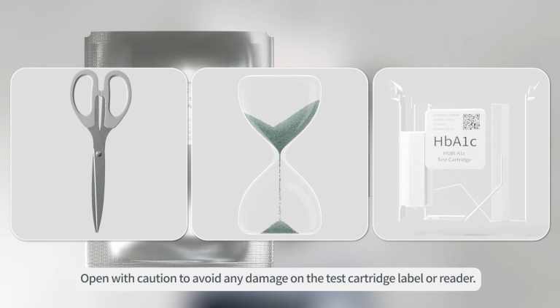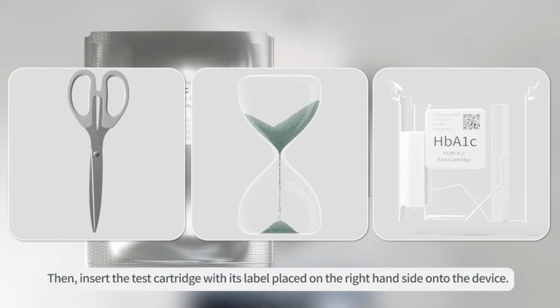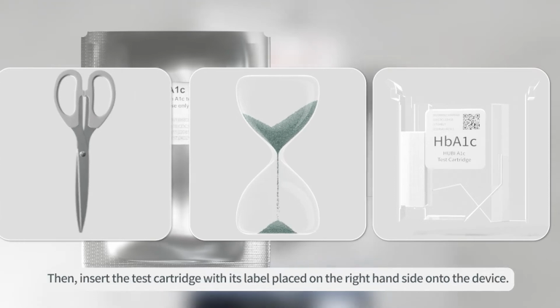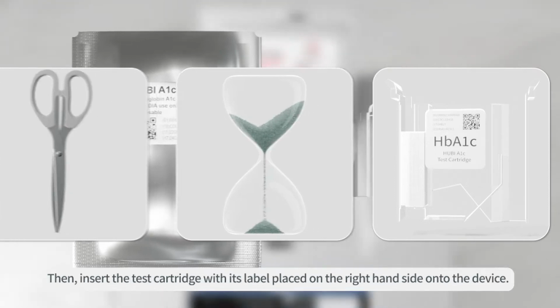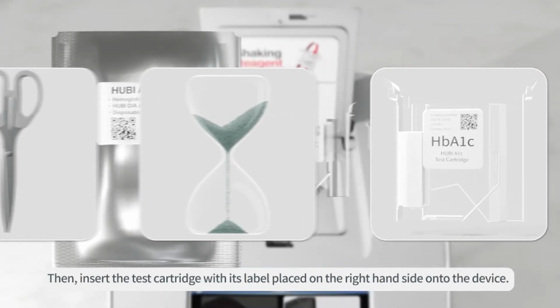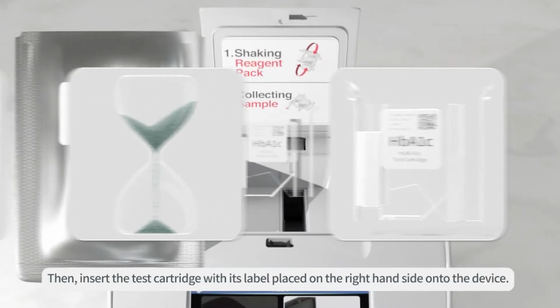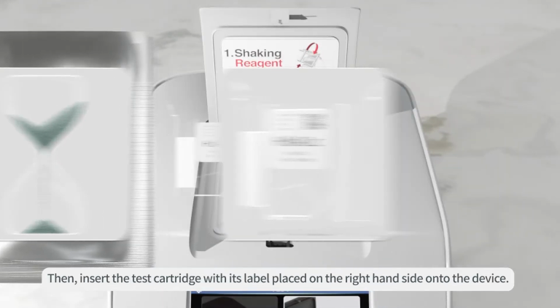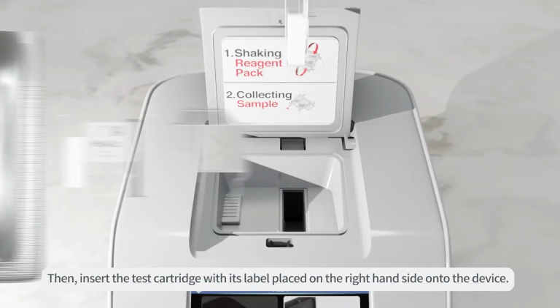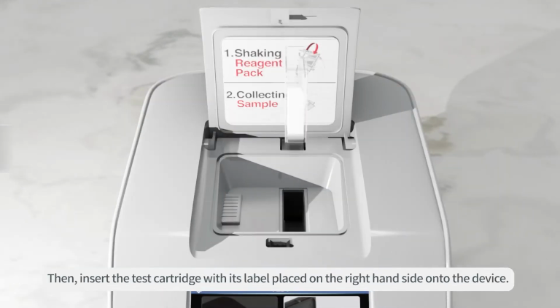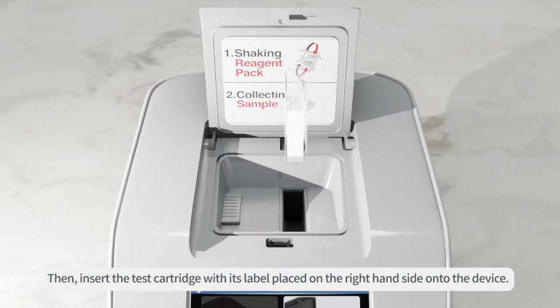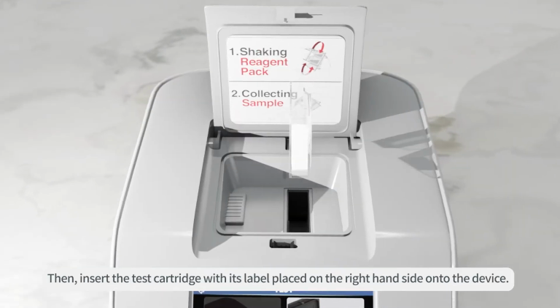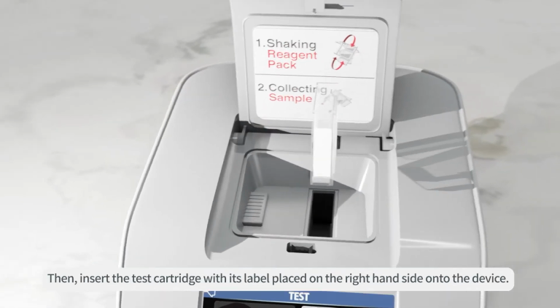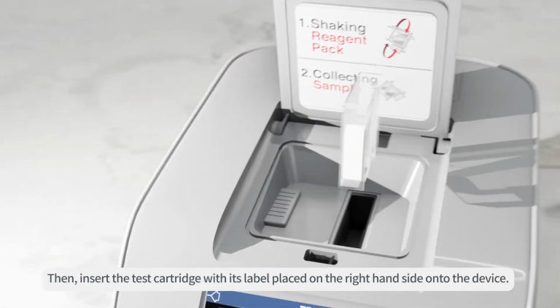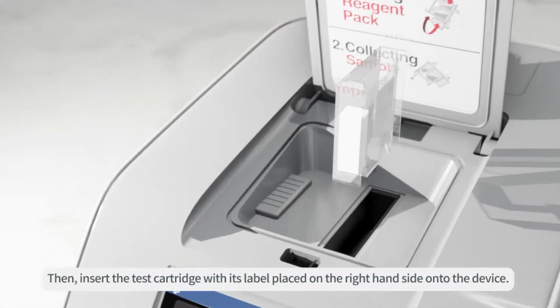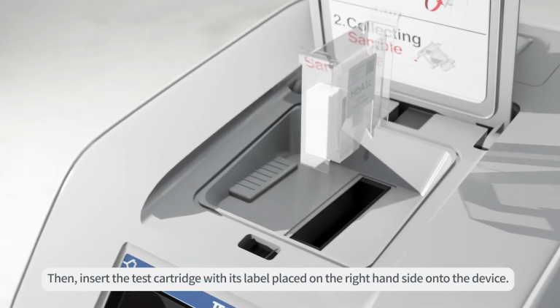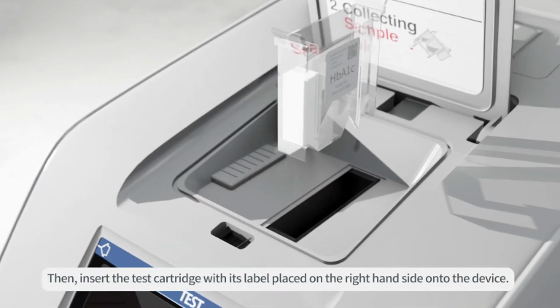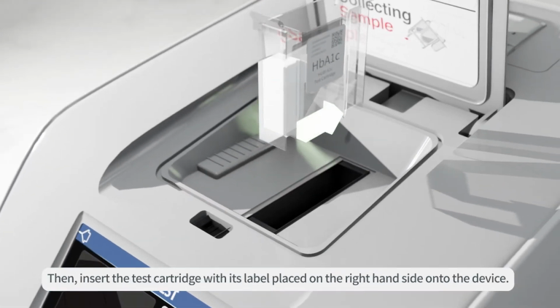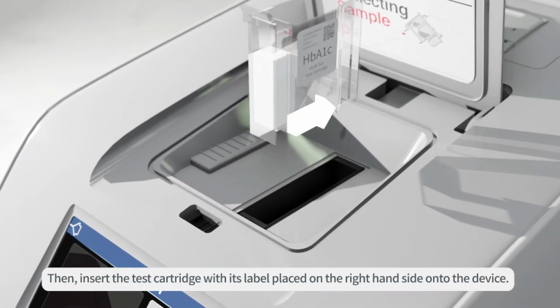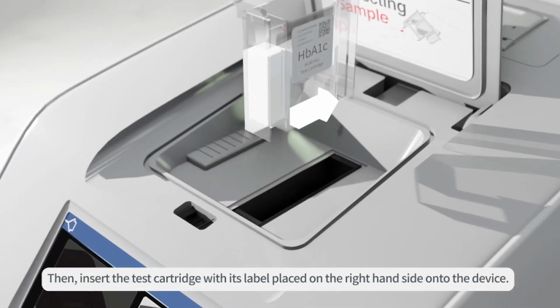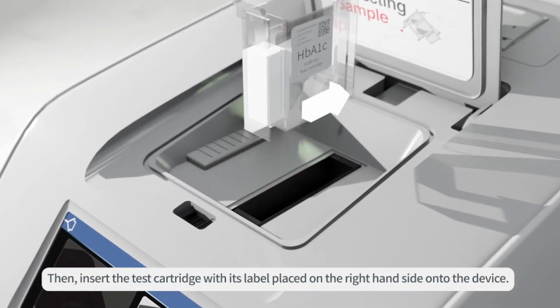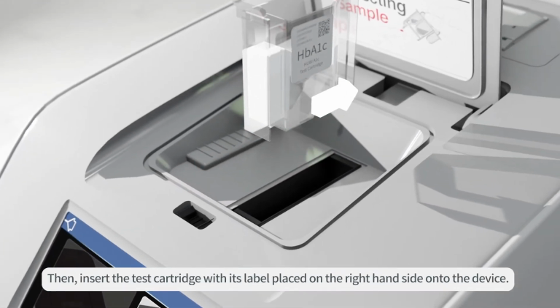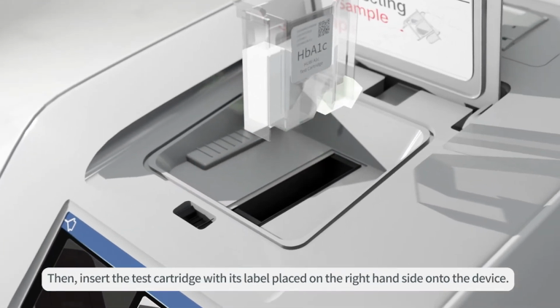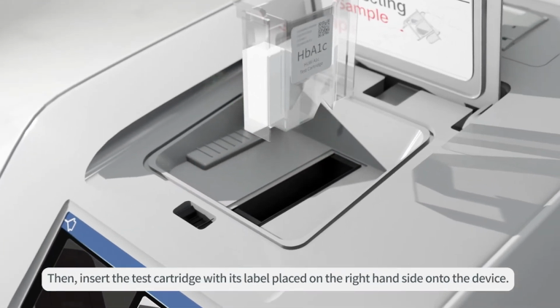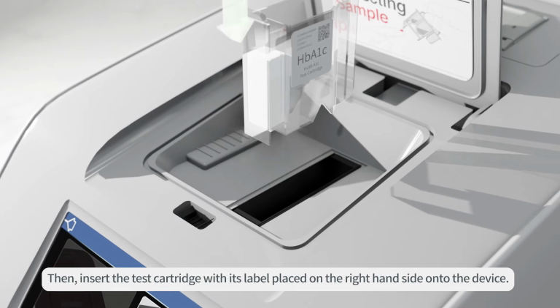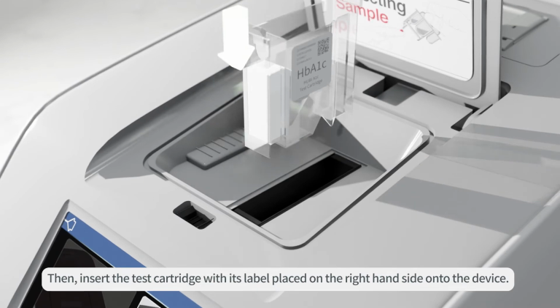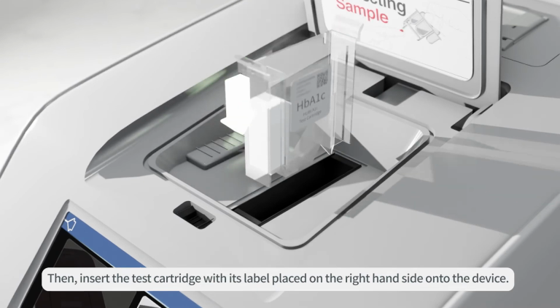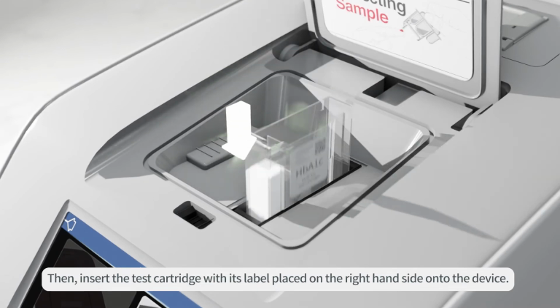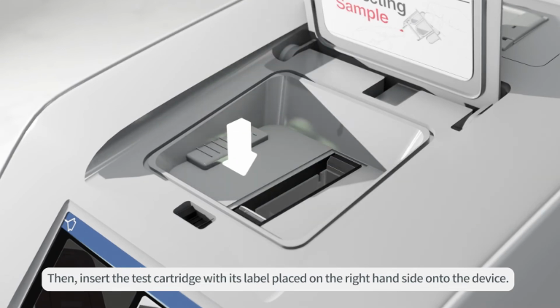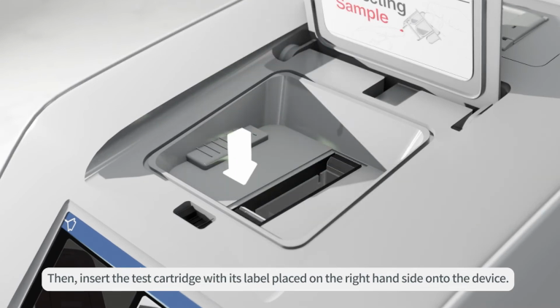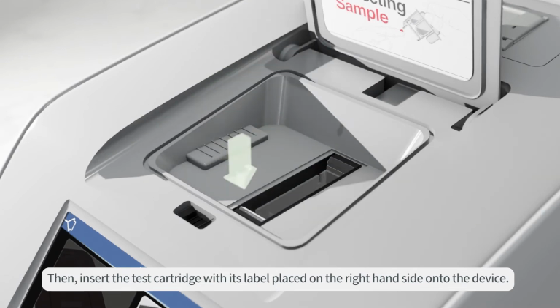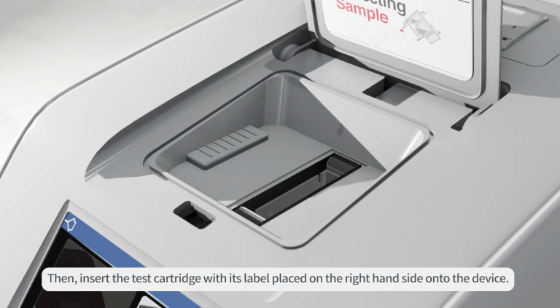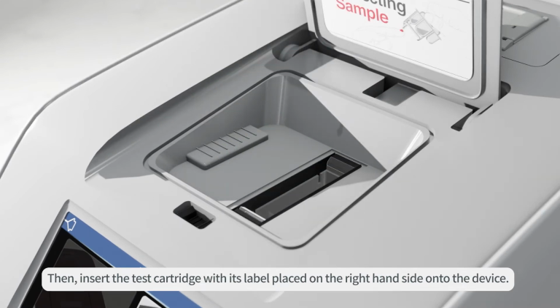Then, insert the test cartridge with its label placed on the right-hand side onto the device.